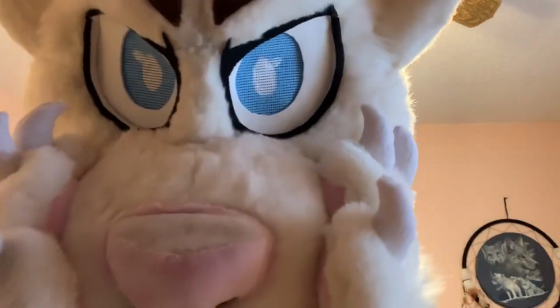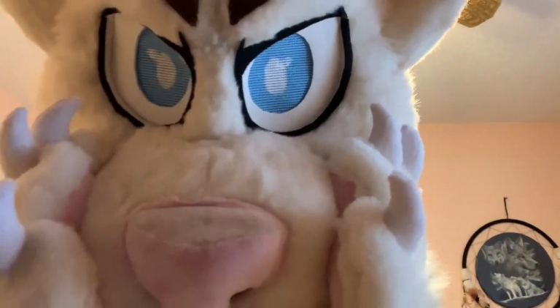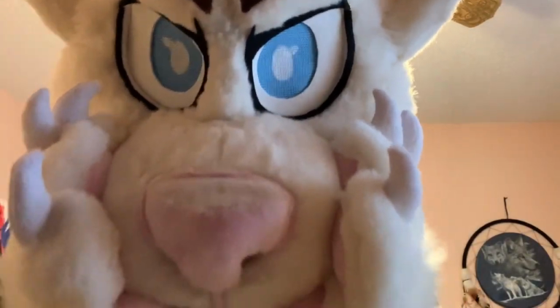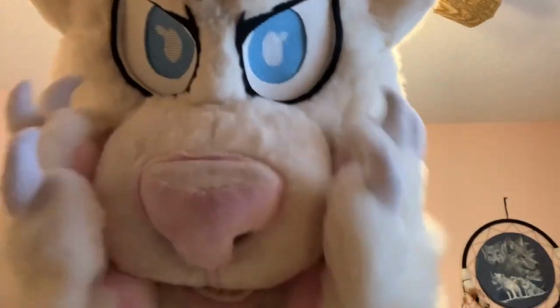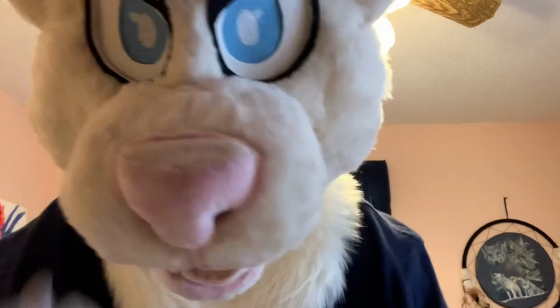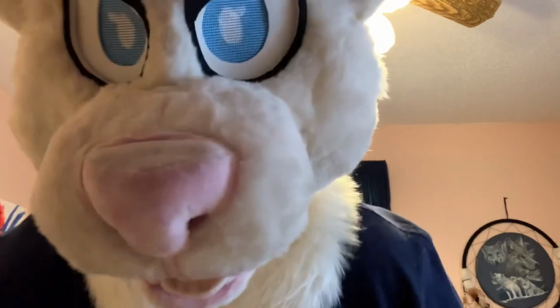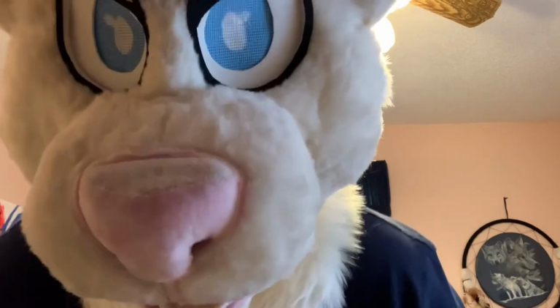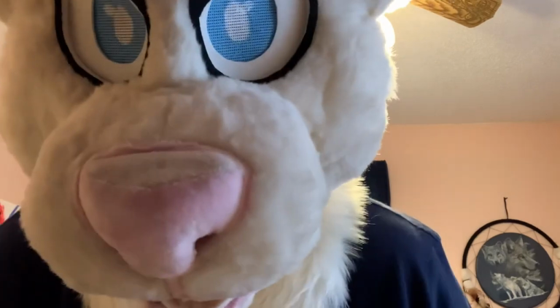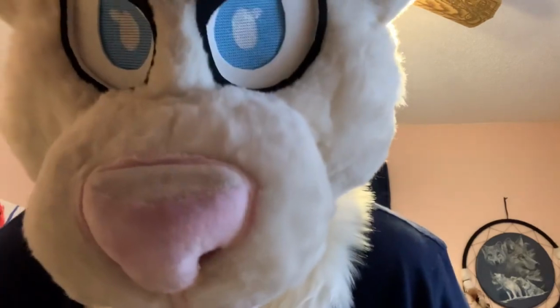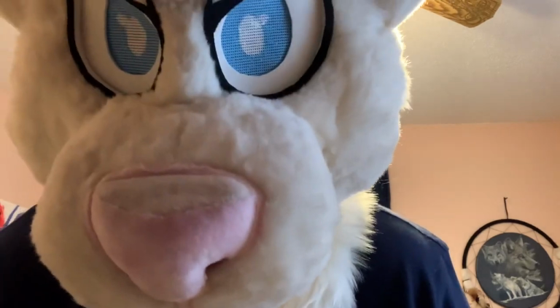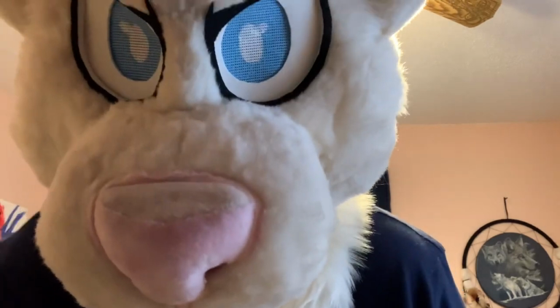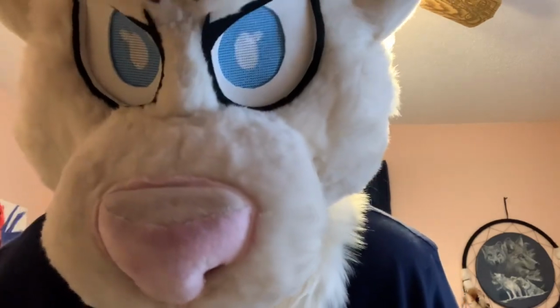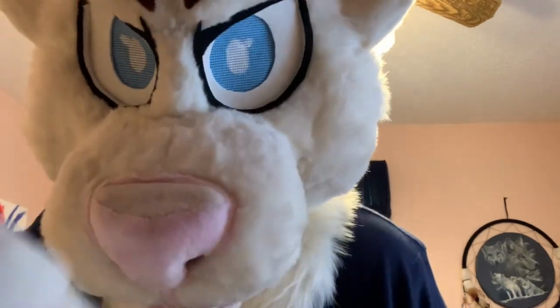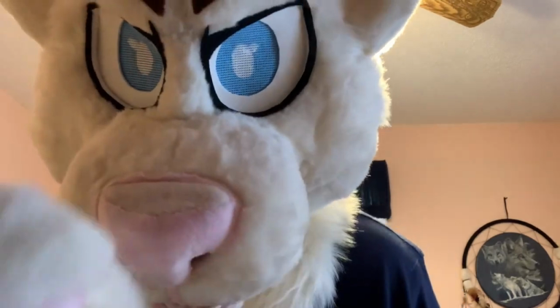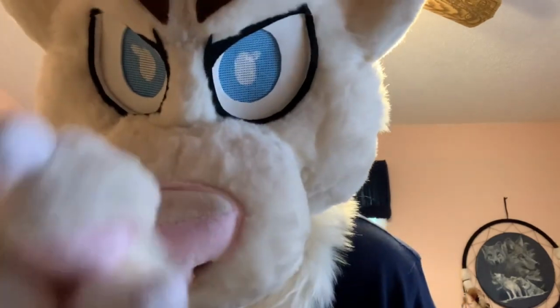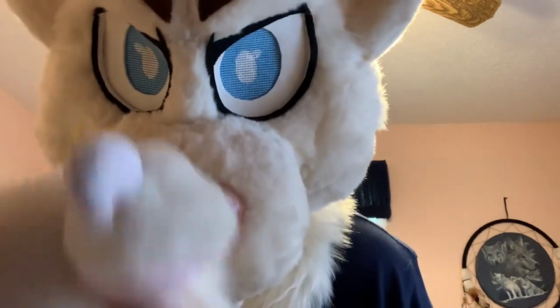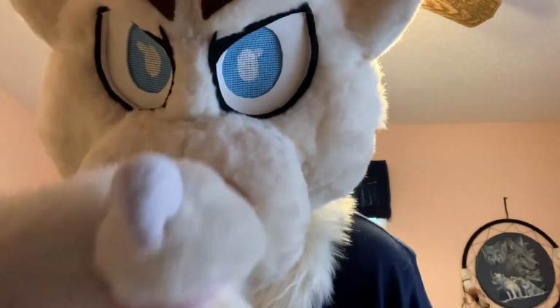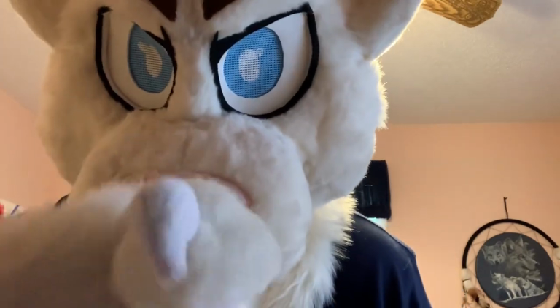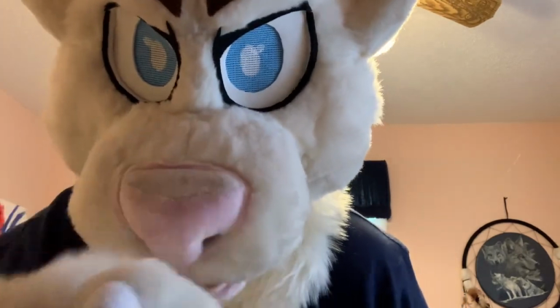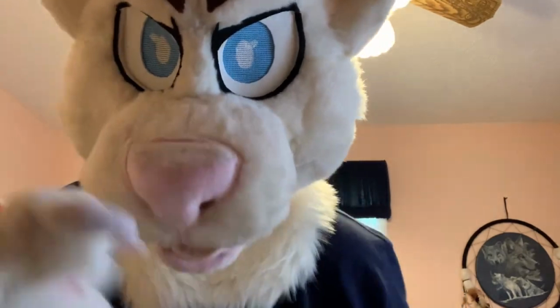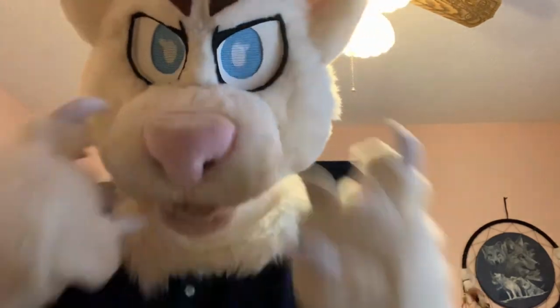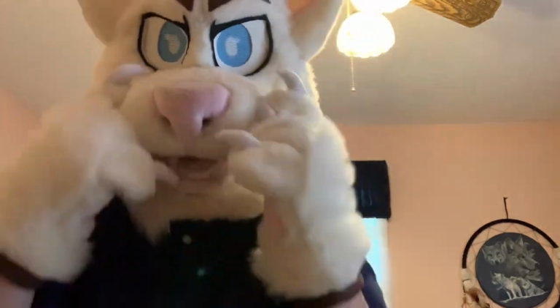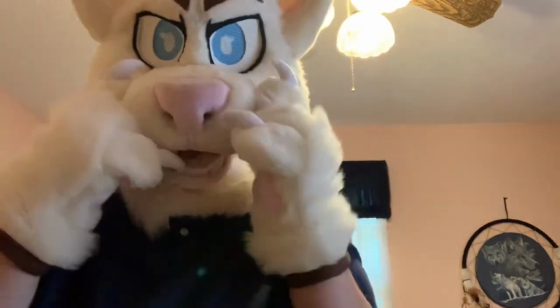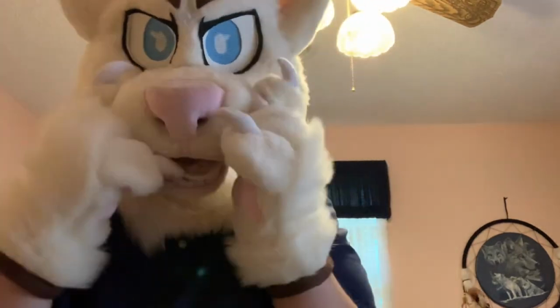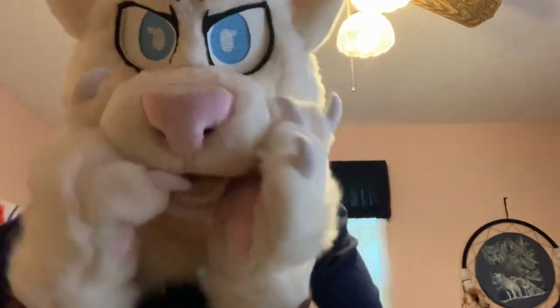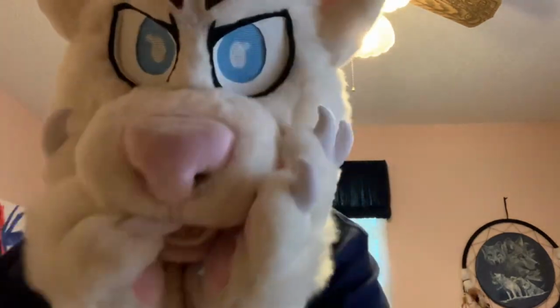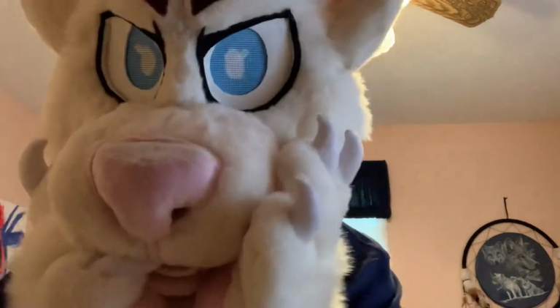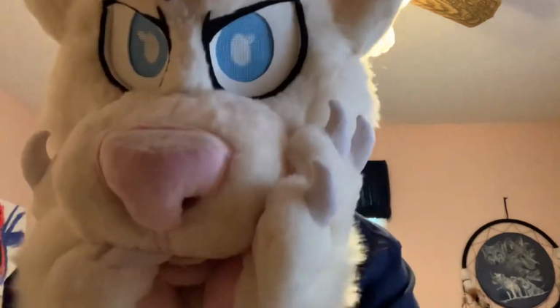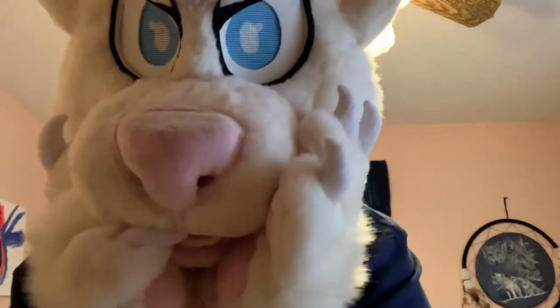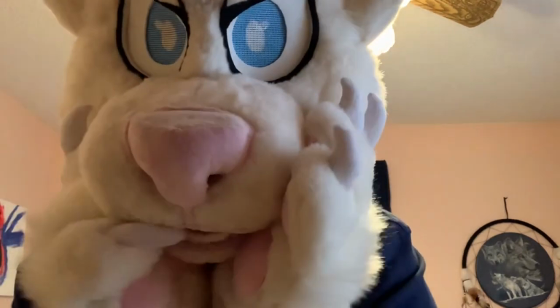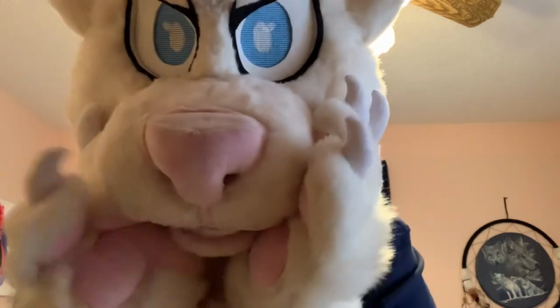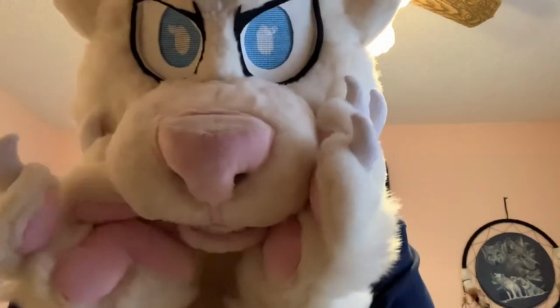If you guys need a fursuit, Young Wolves fursuit — so cute. You should commission them.